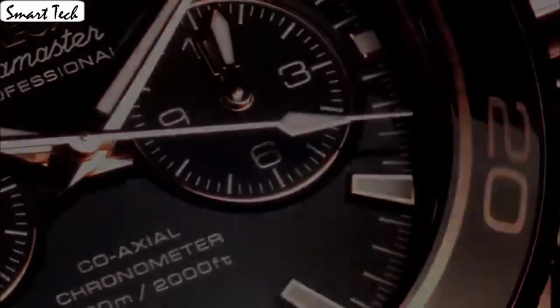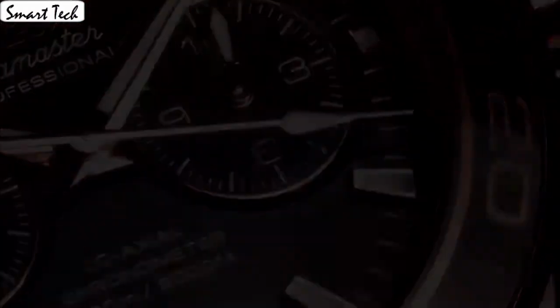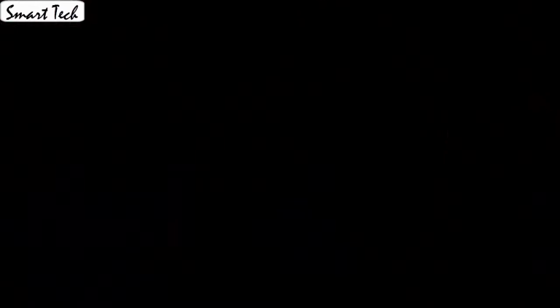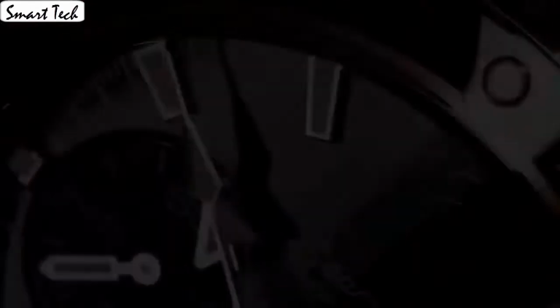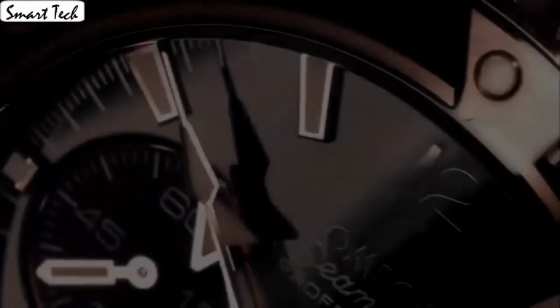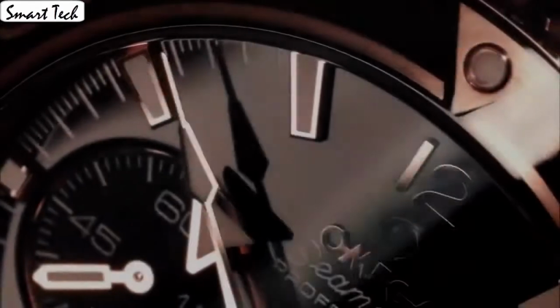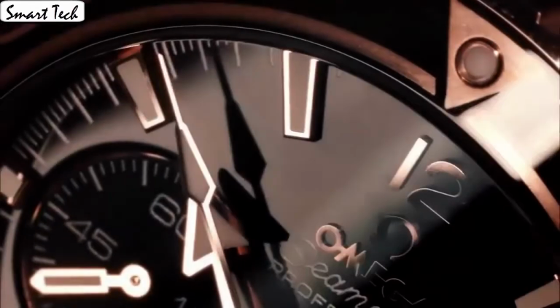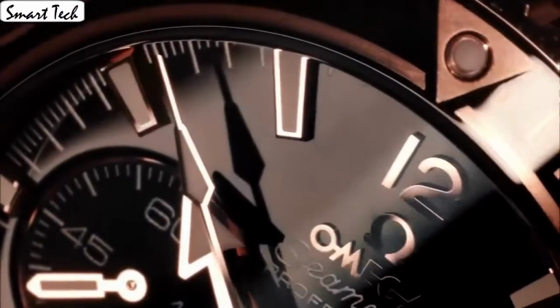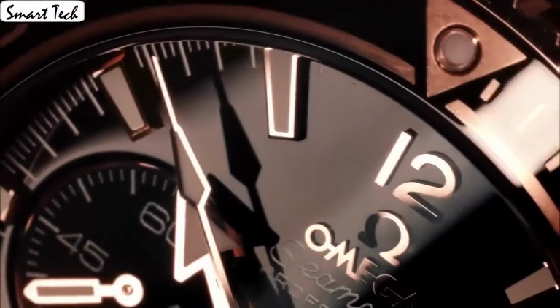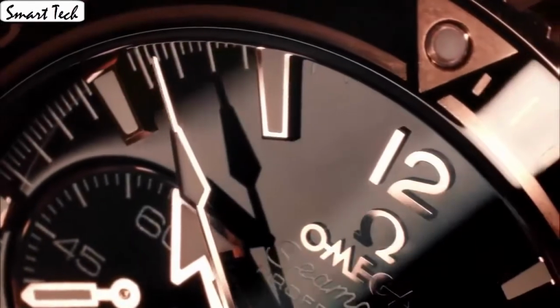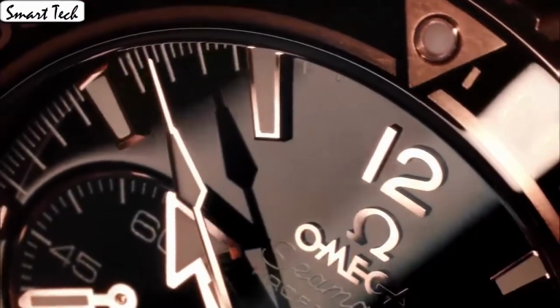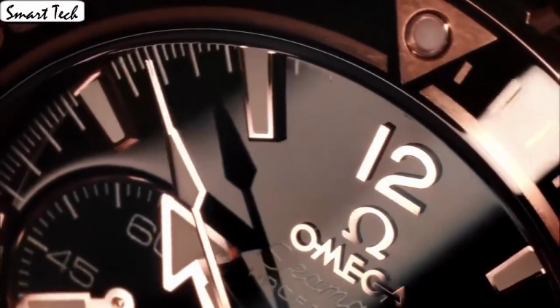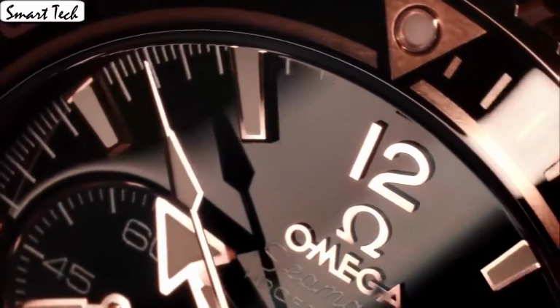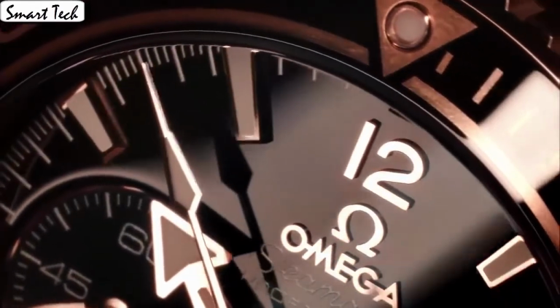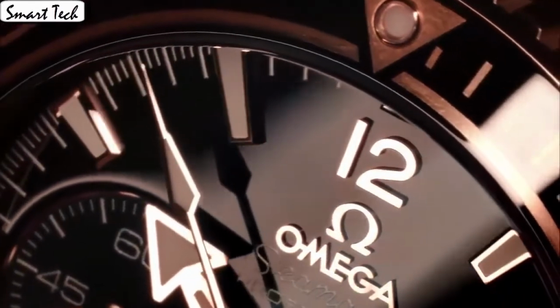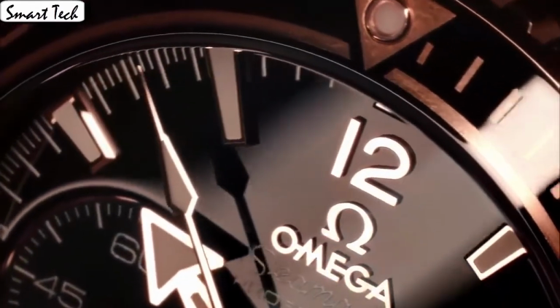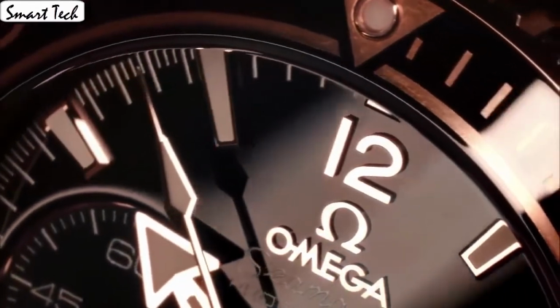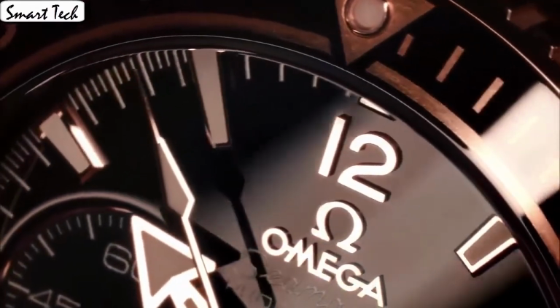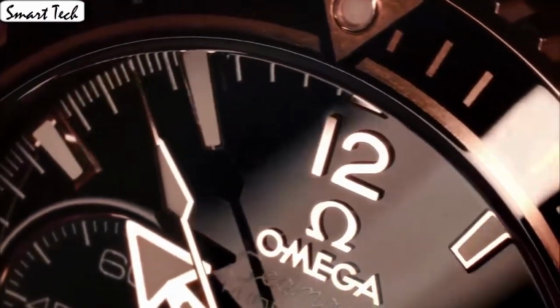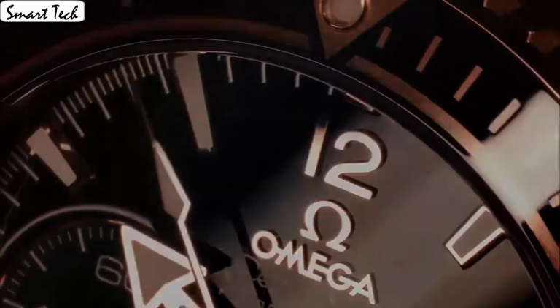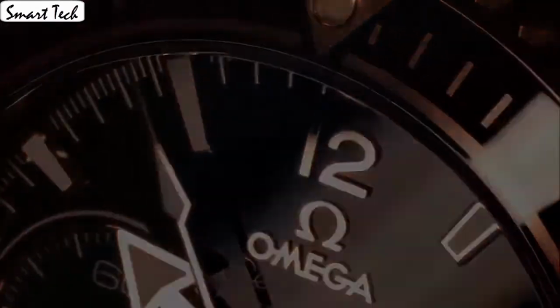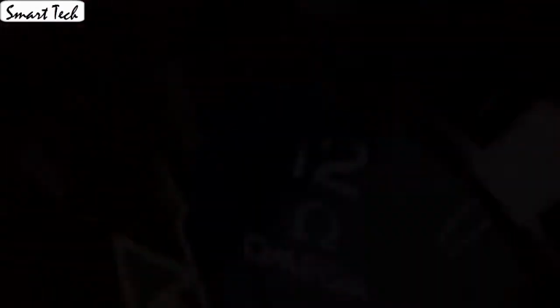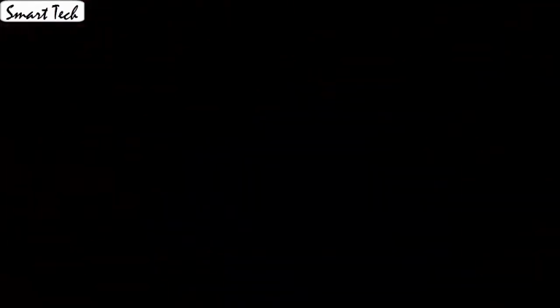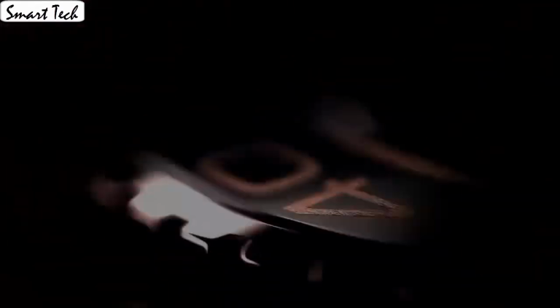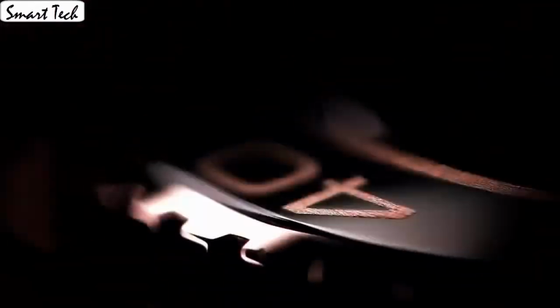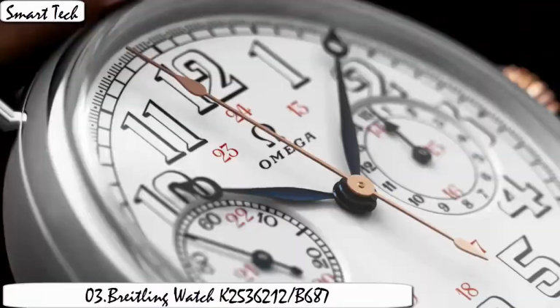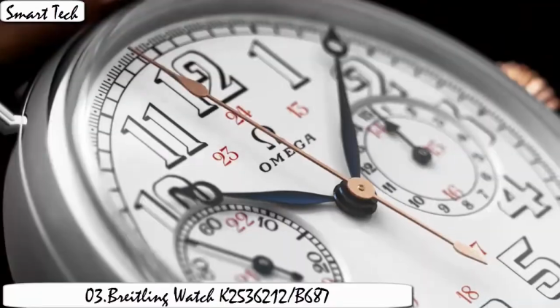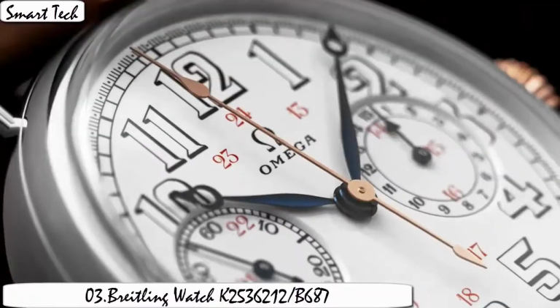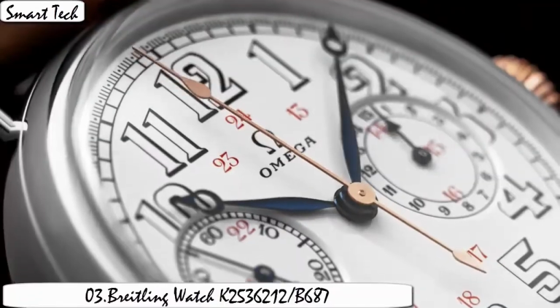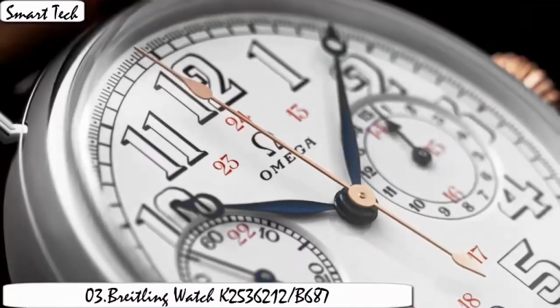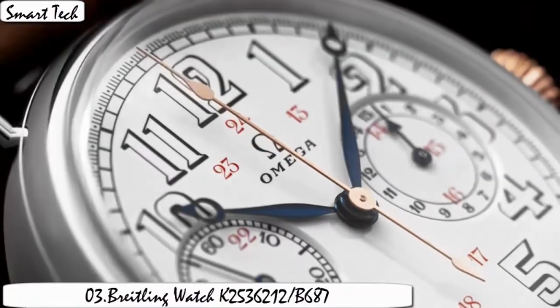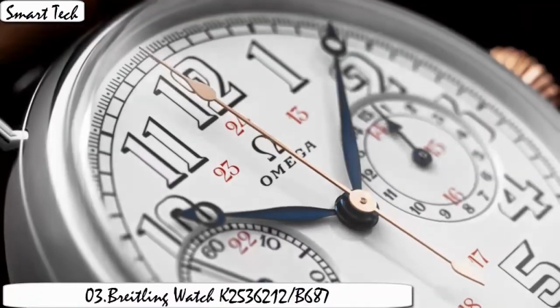Solid 18k rose gold, helium escape value. Movement switch automatic, item shape round.